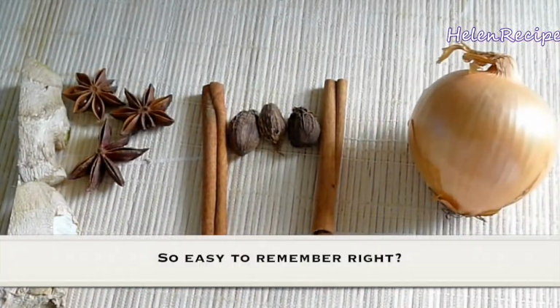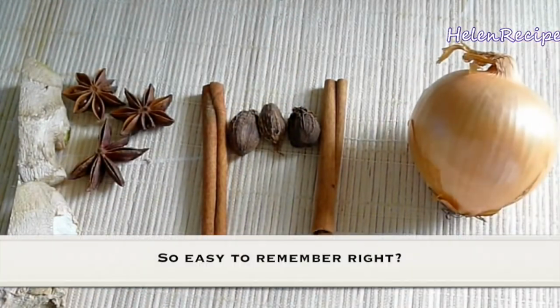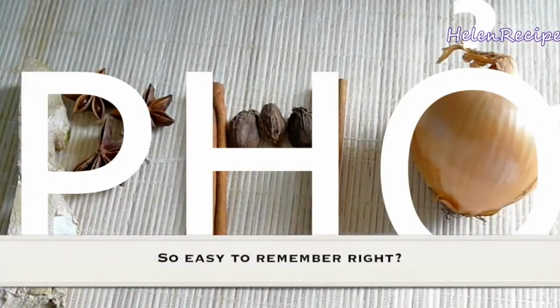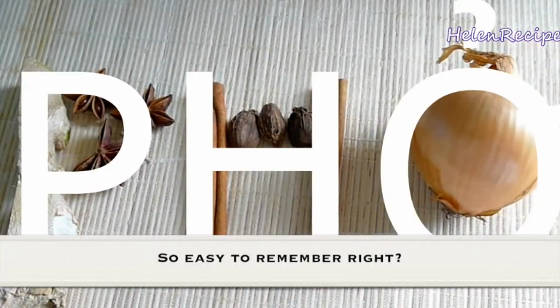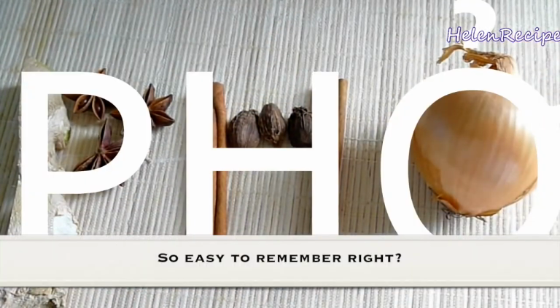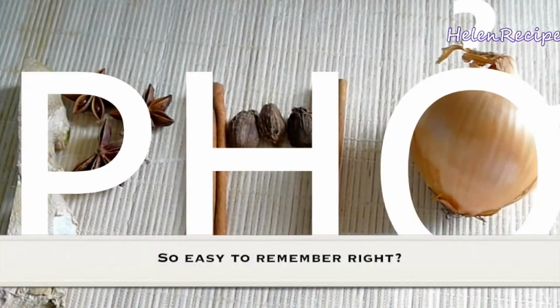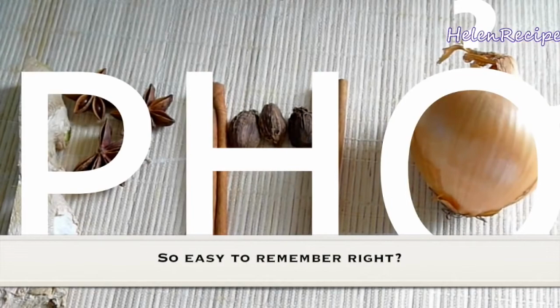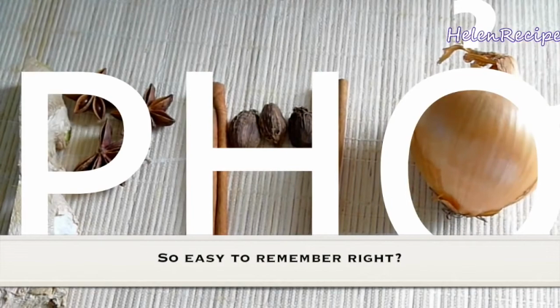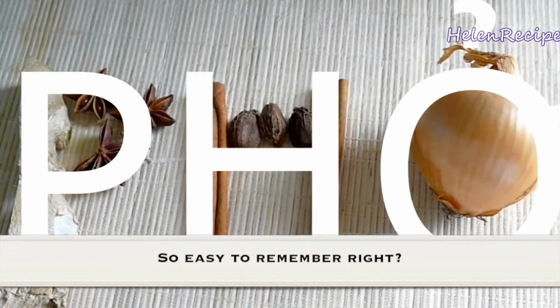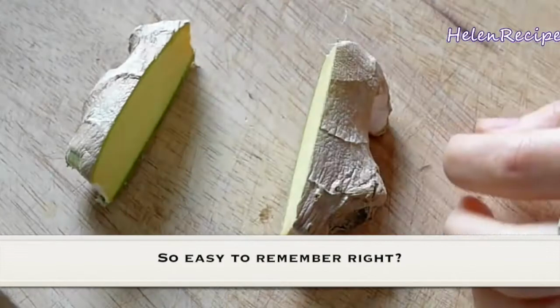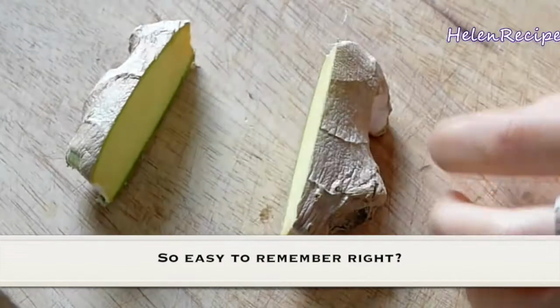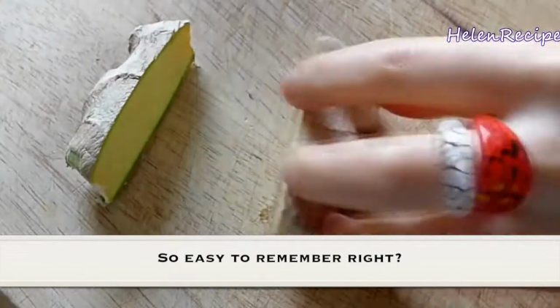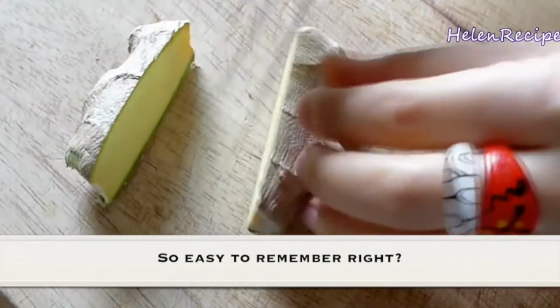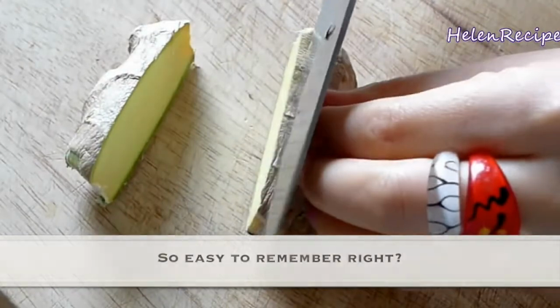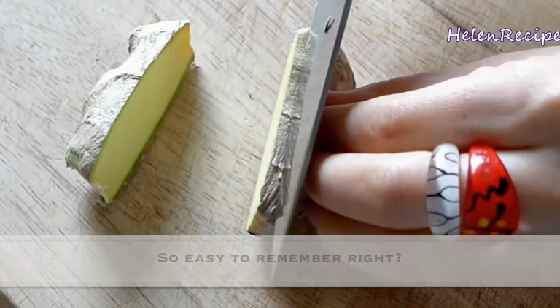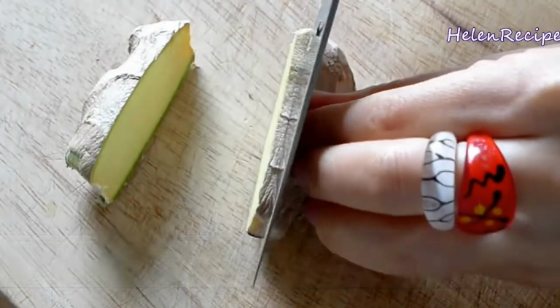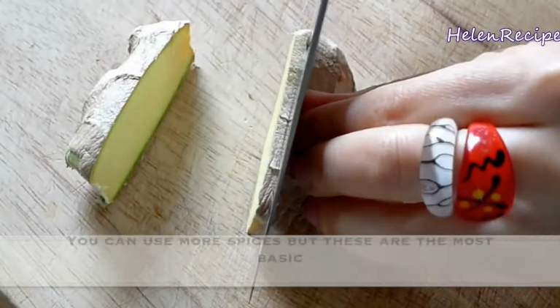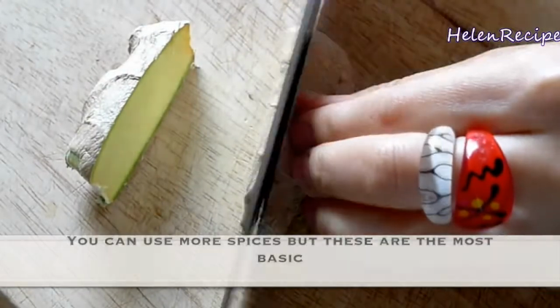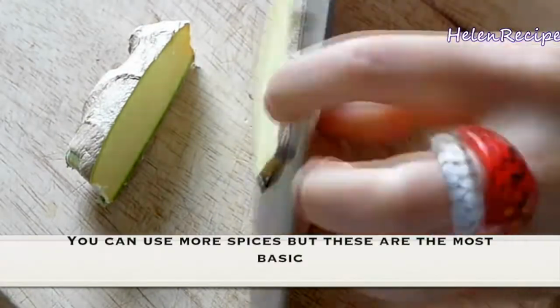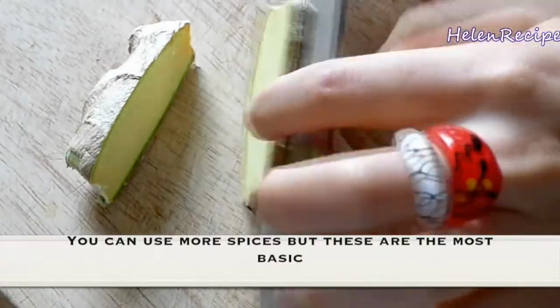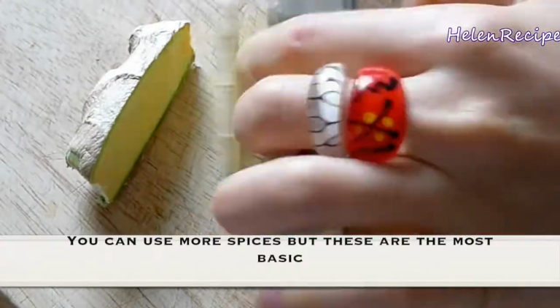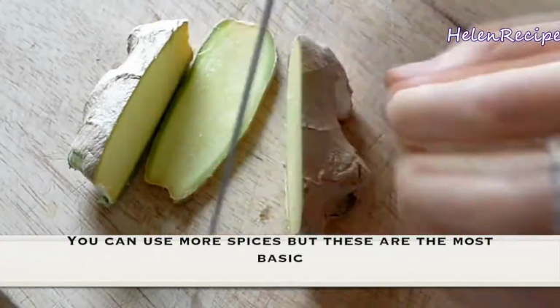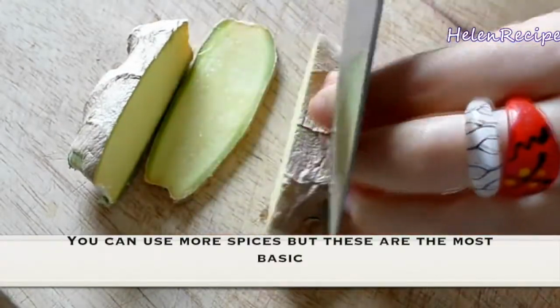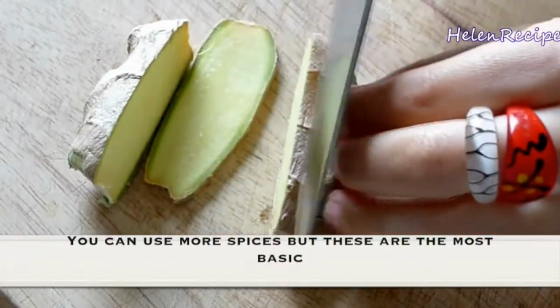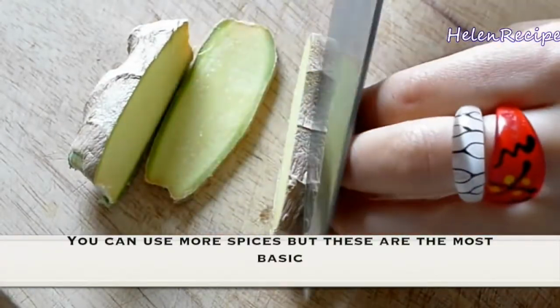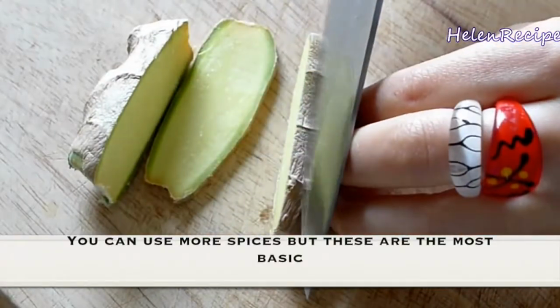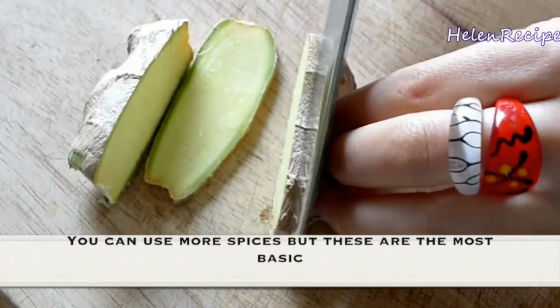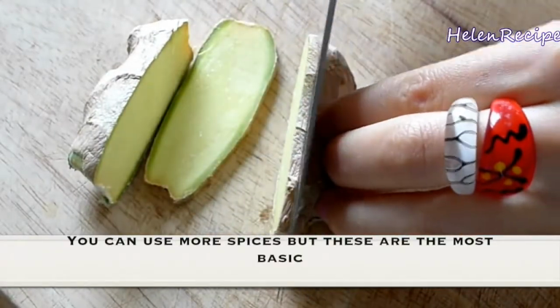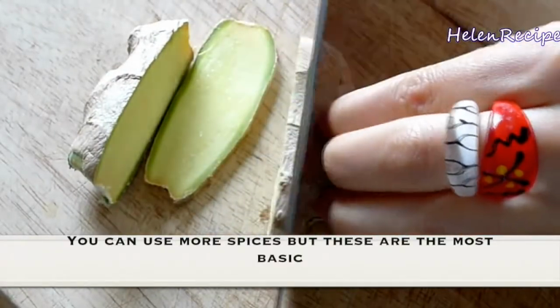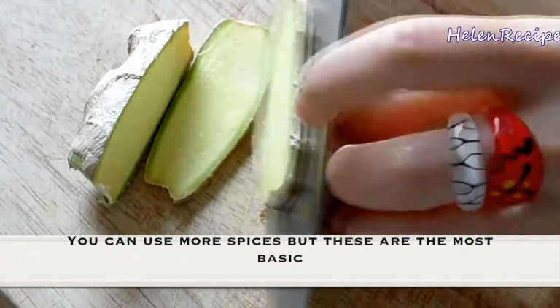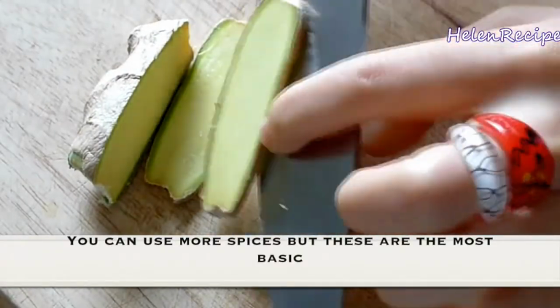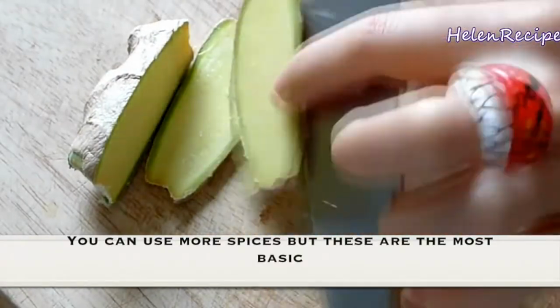So easy to remember, right? You can use more spices, but these are the most basic.